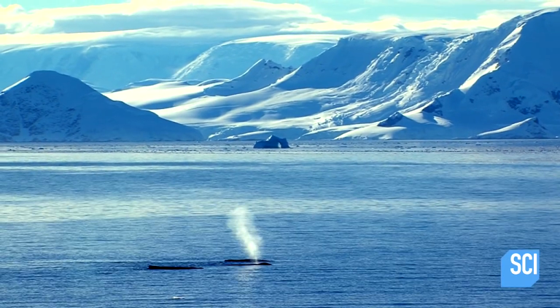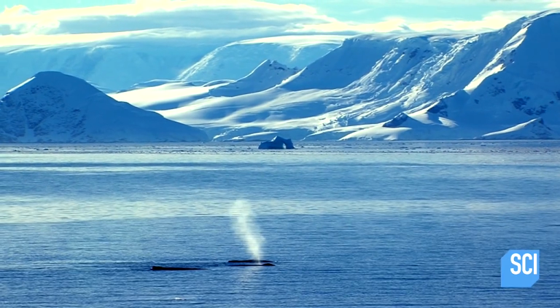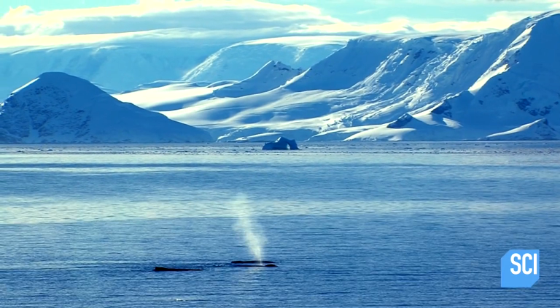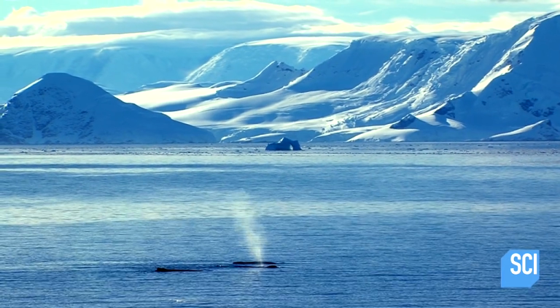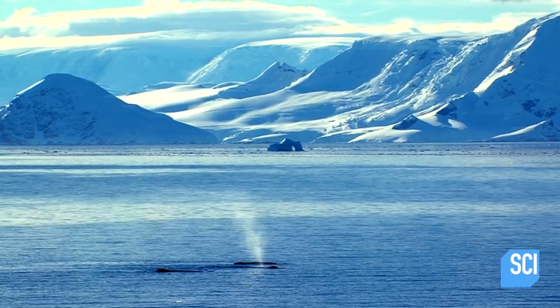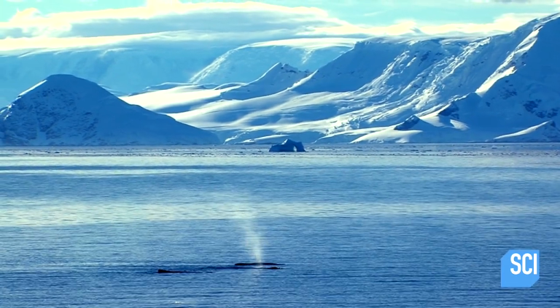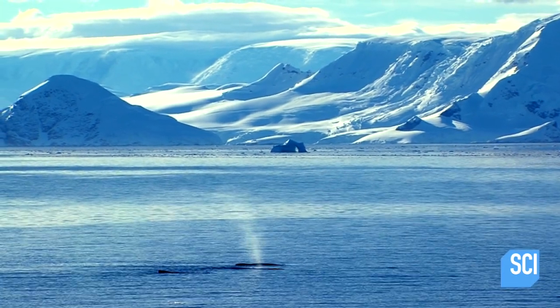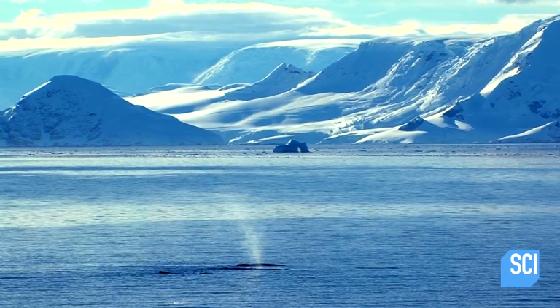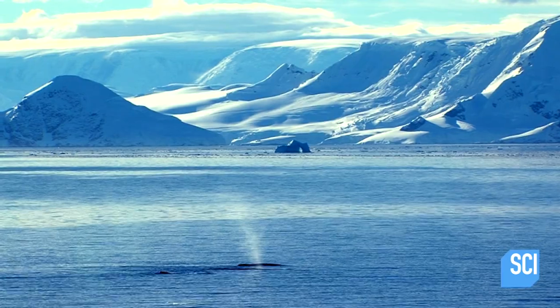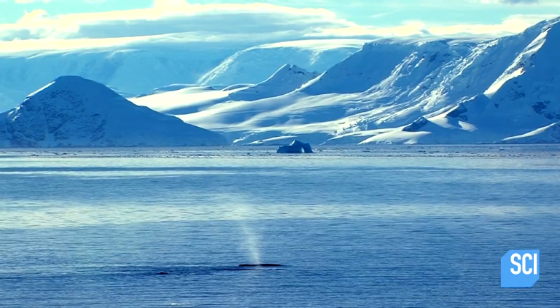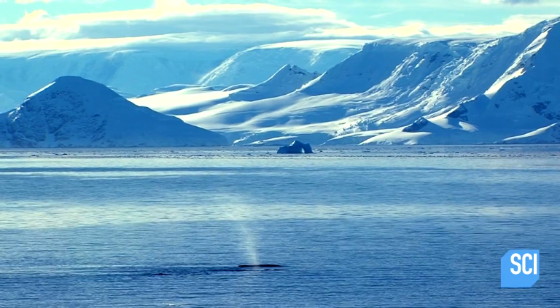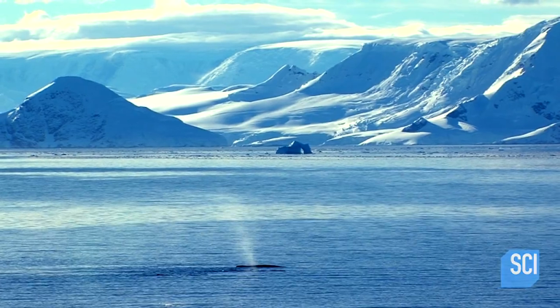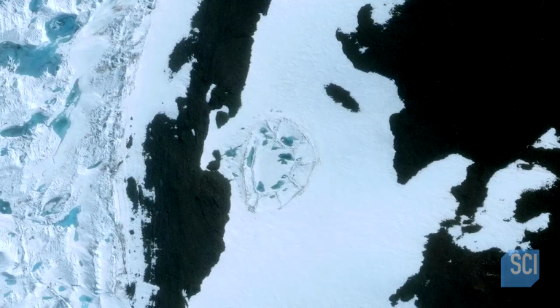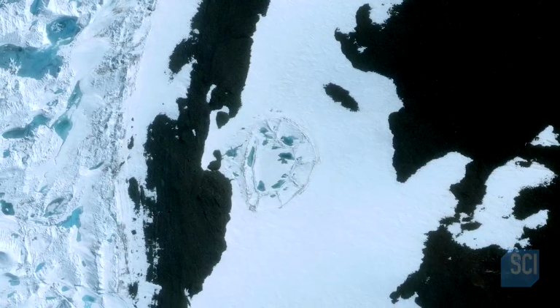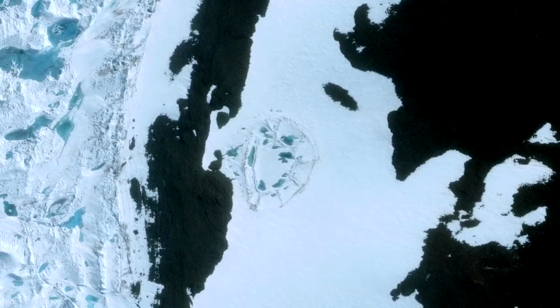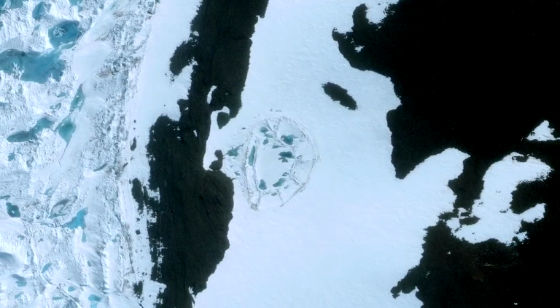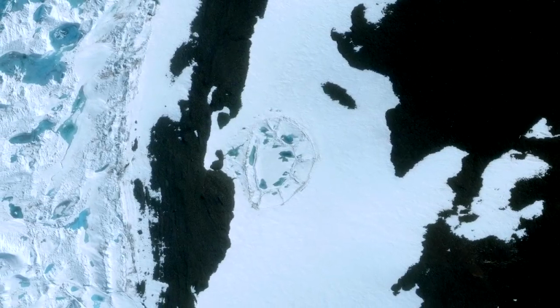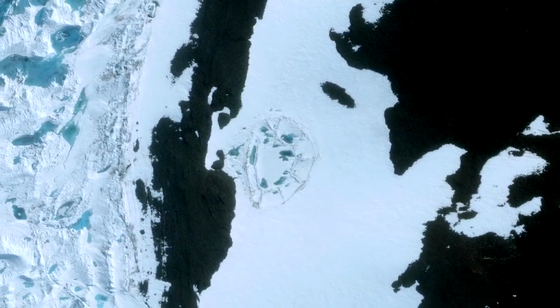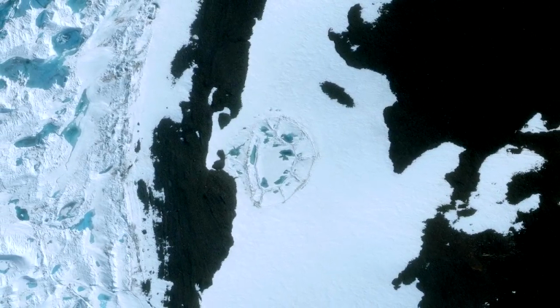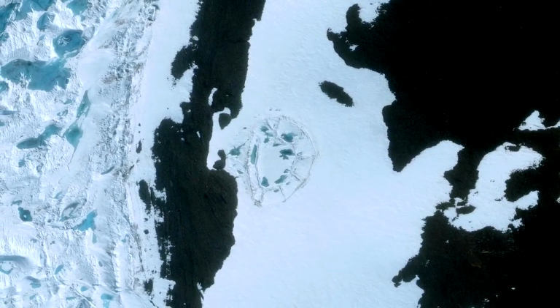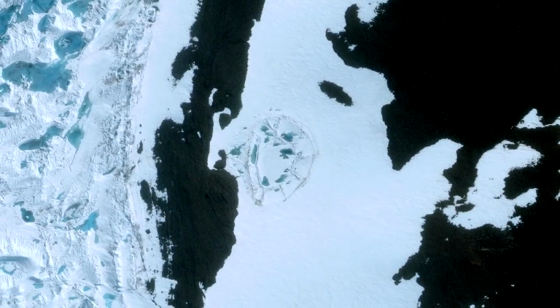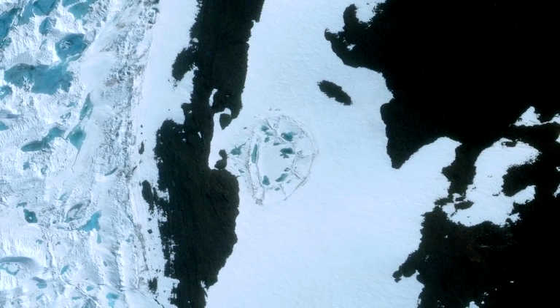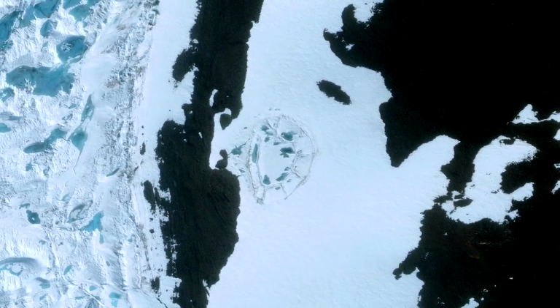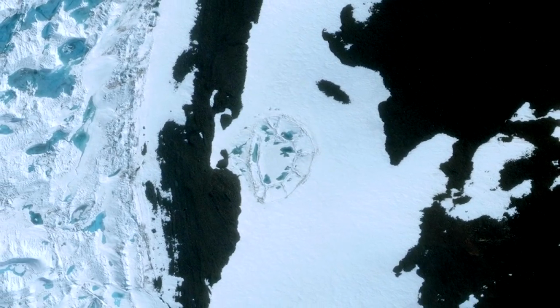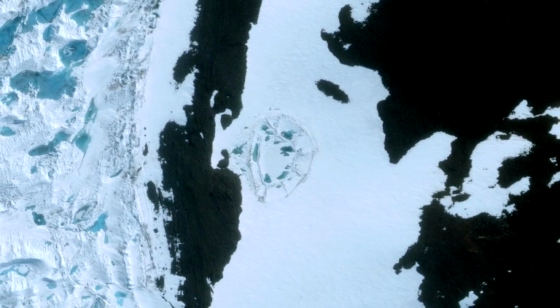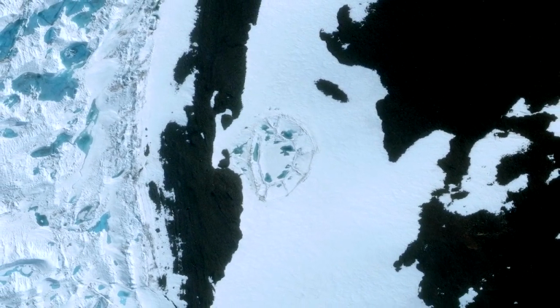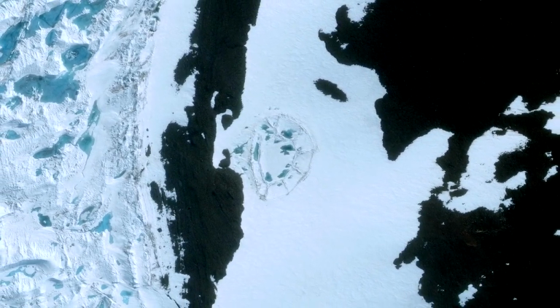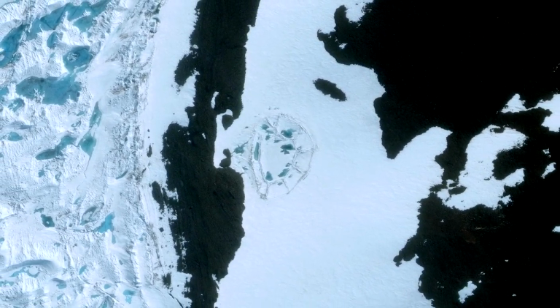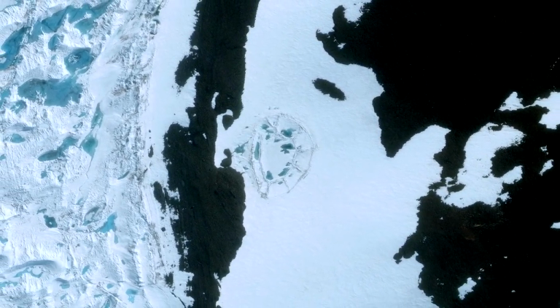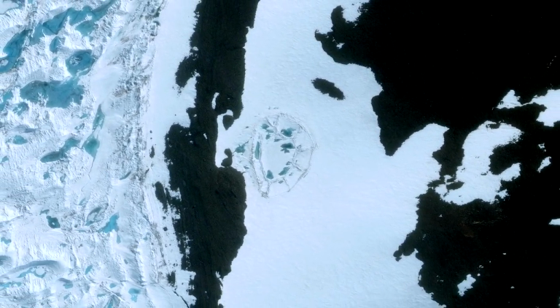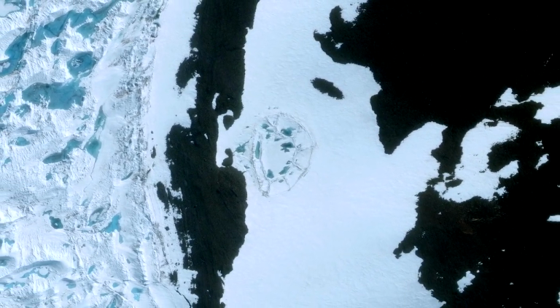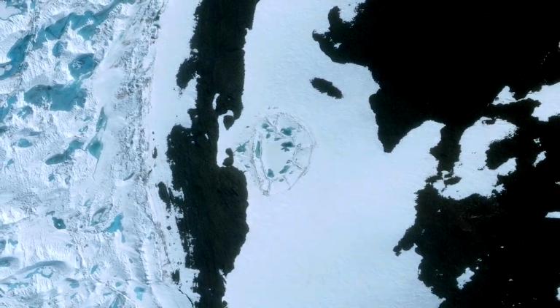We can learn a lot from satellite imagery, but without actually going there, we're not going to be able to figure out exactly what this depression is.